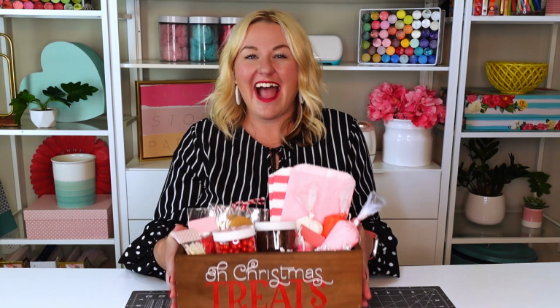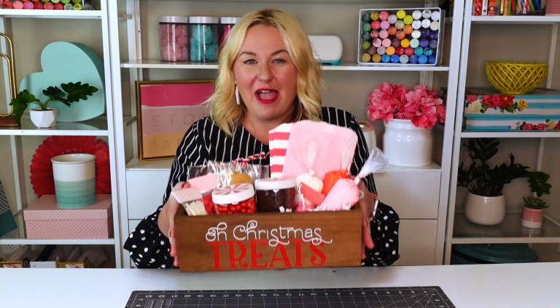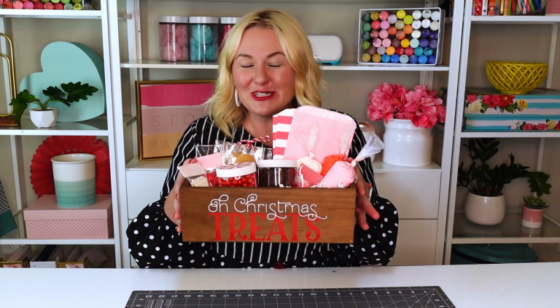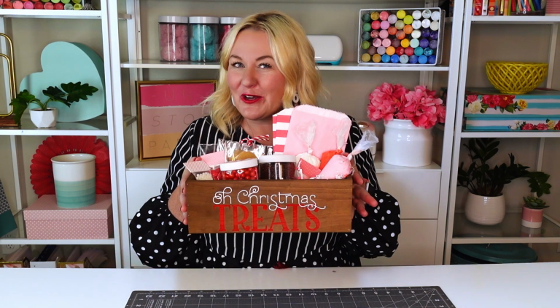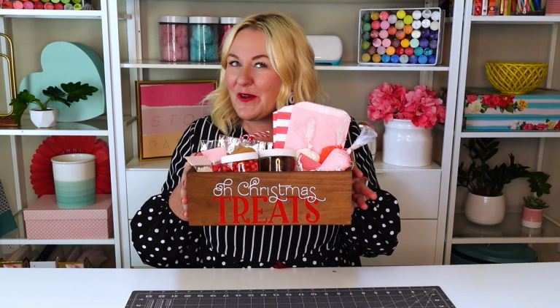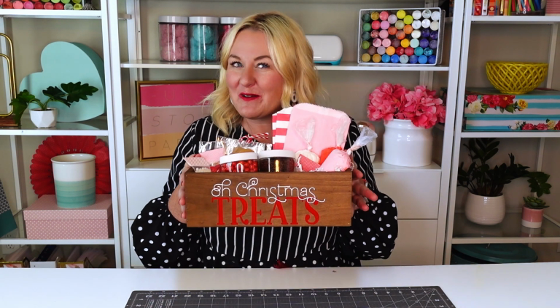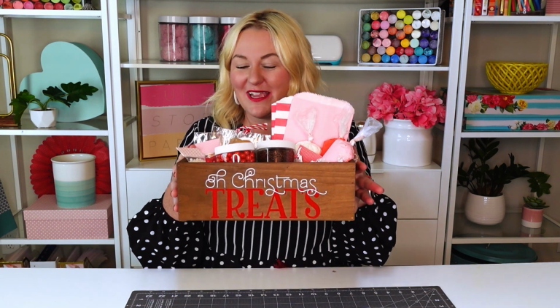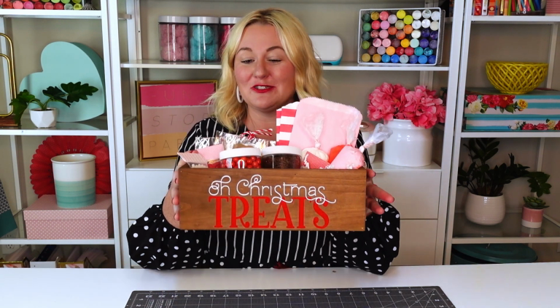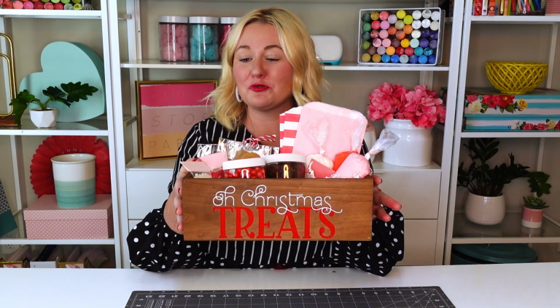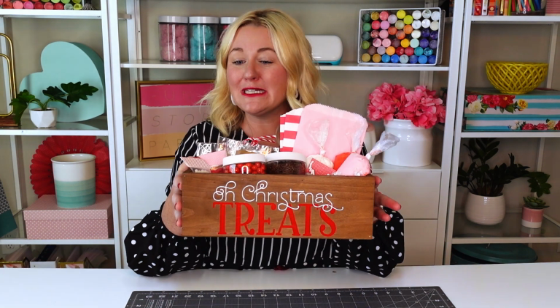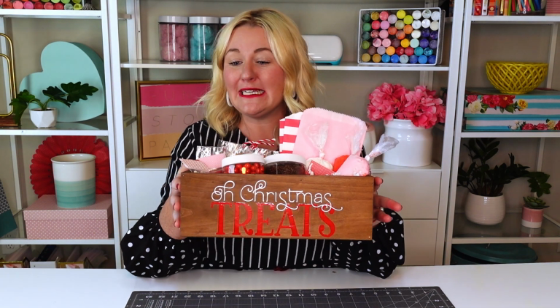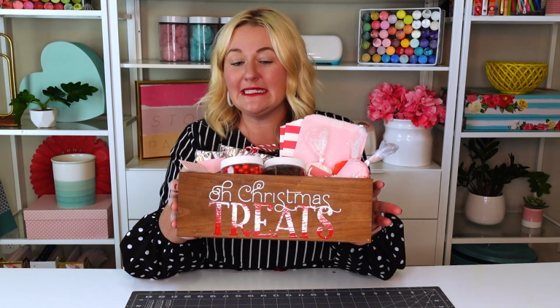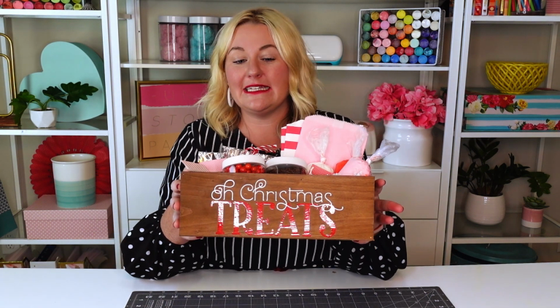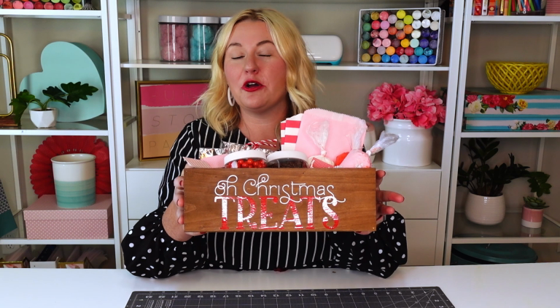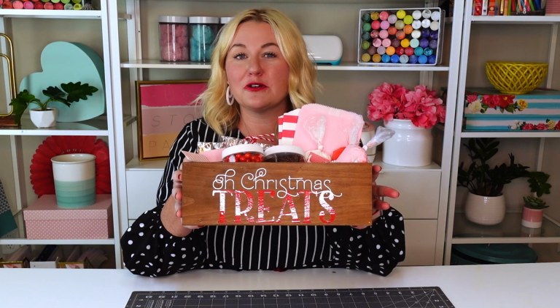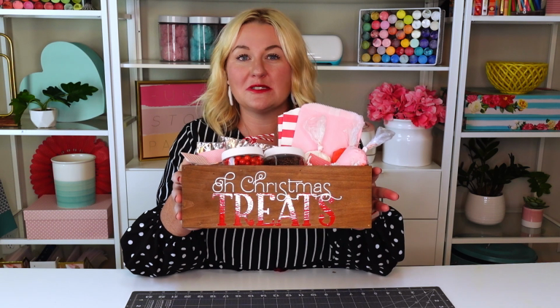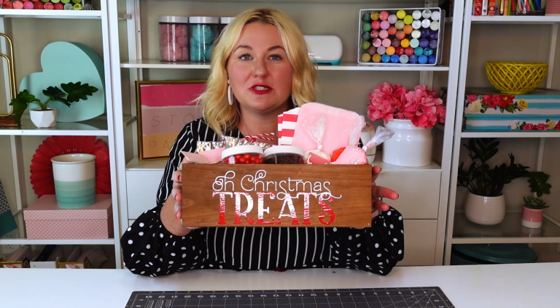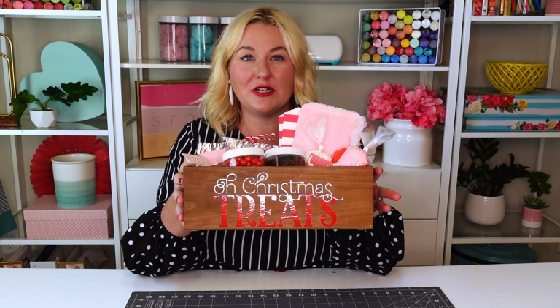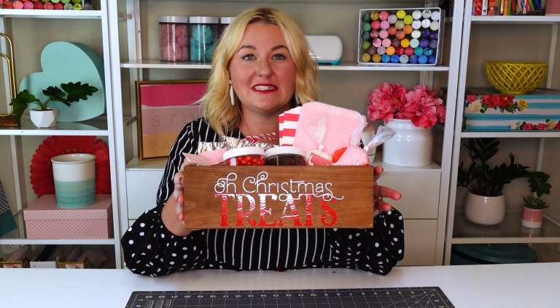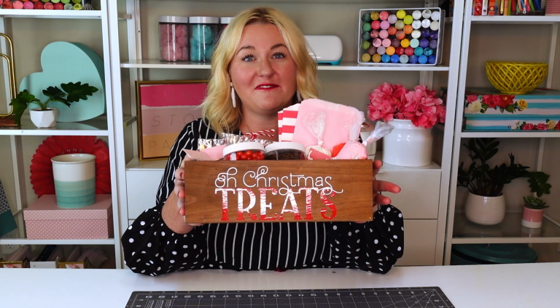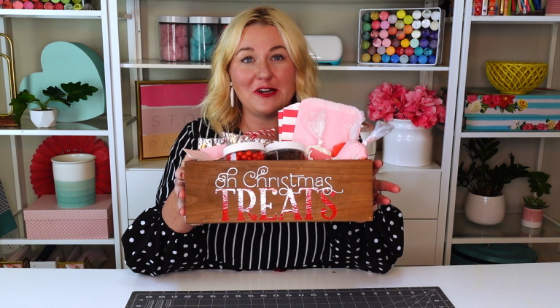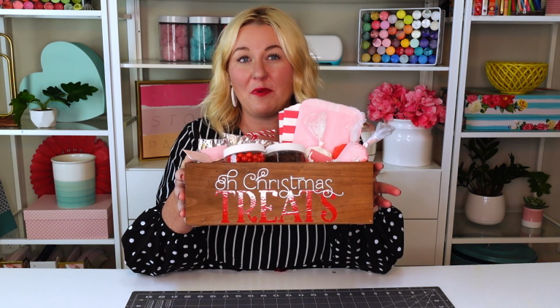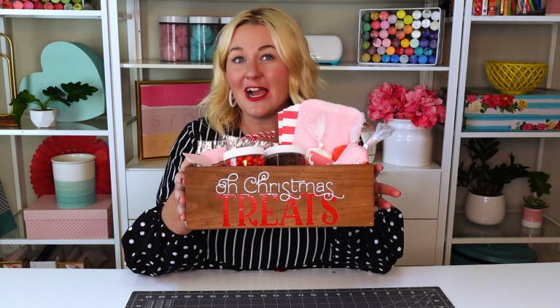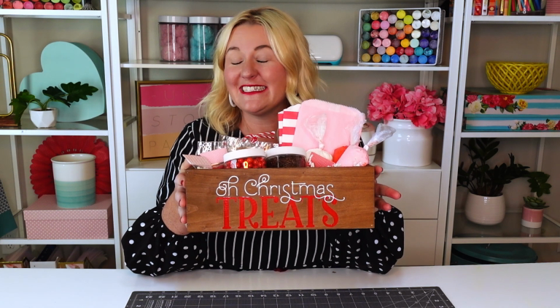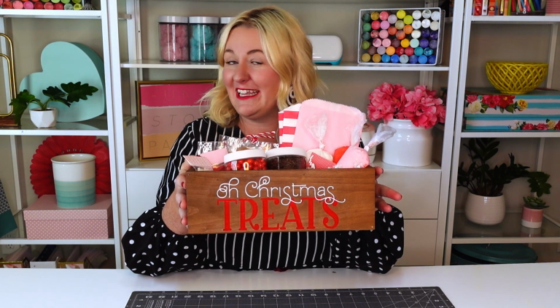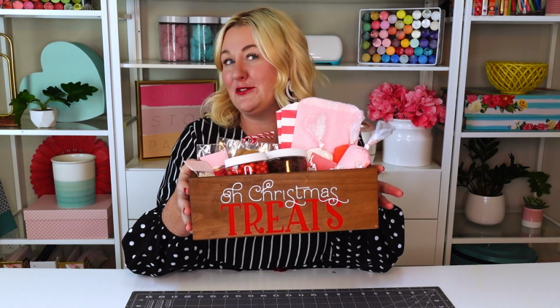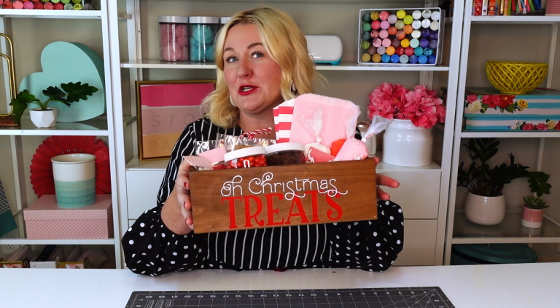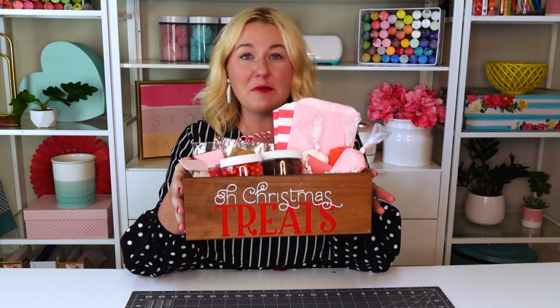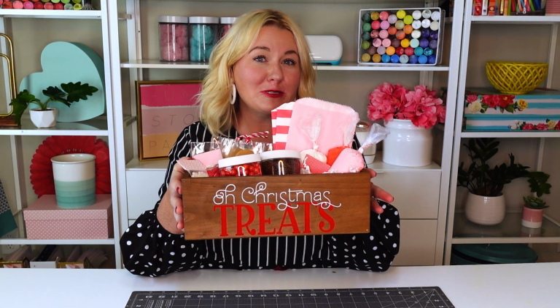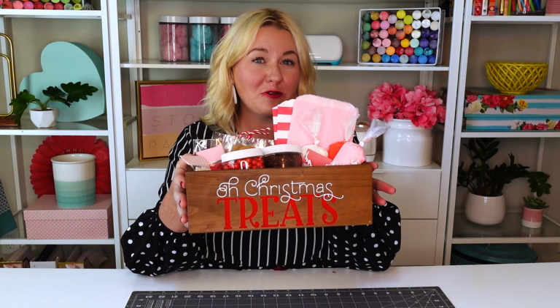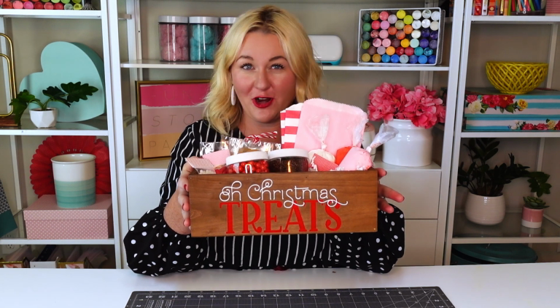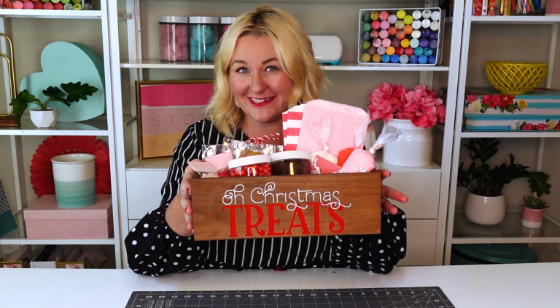I'm going to show you how to make this really easy O'Christmas Treats vinyl box to give to your neighbors or friends.